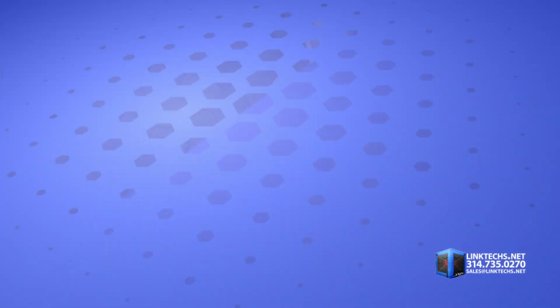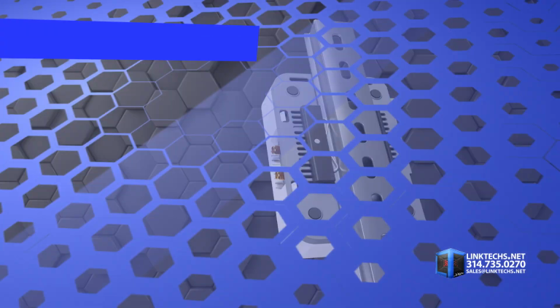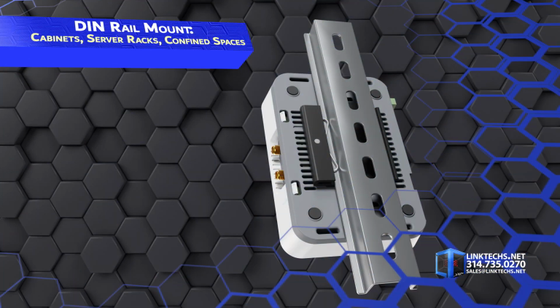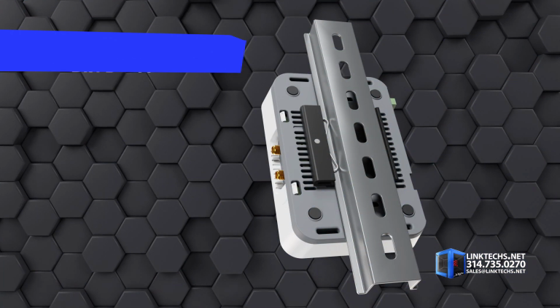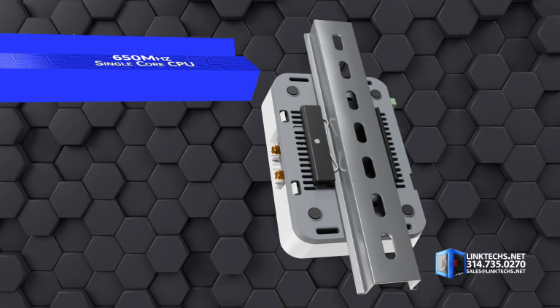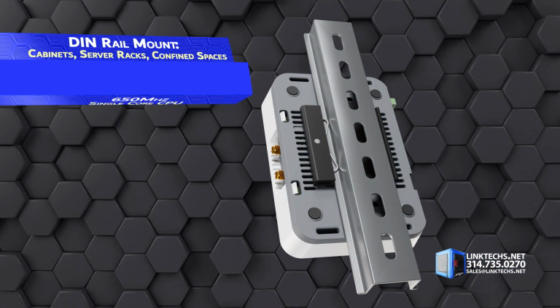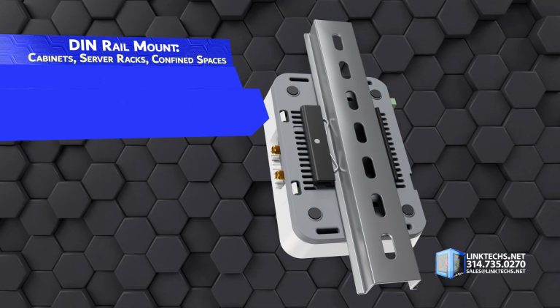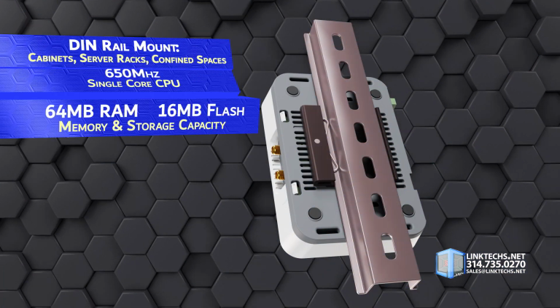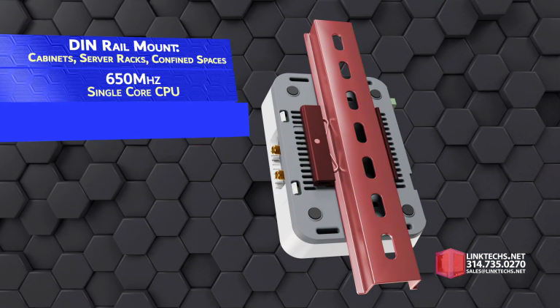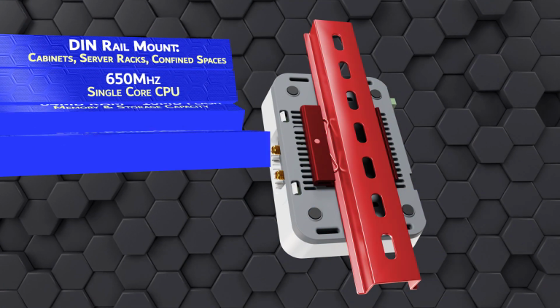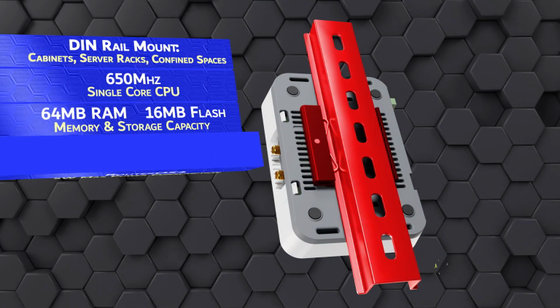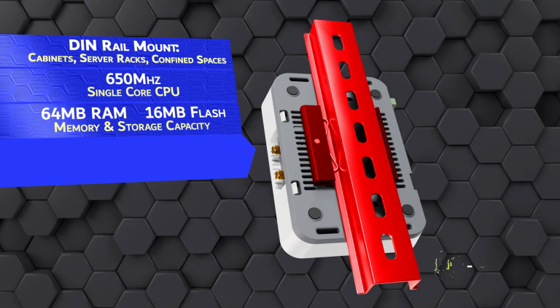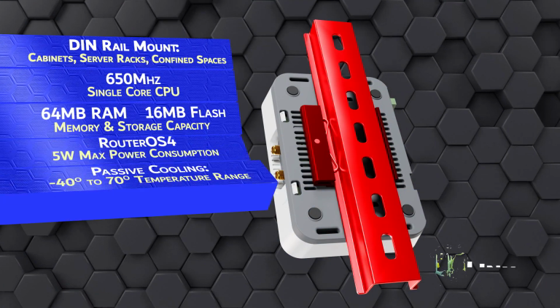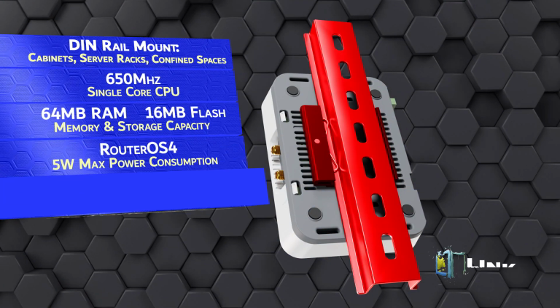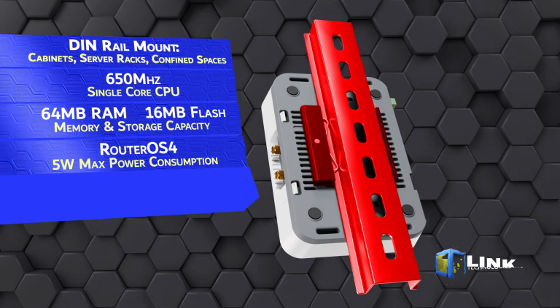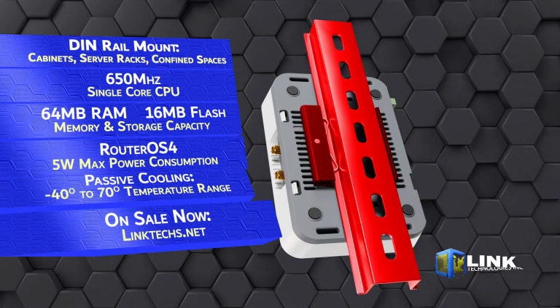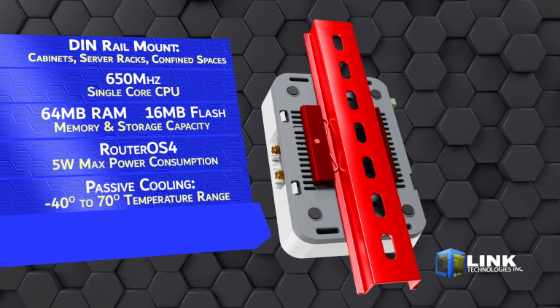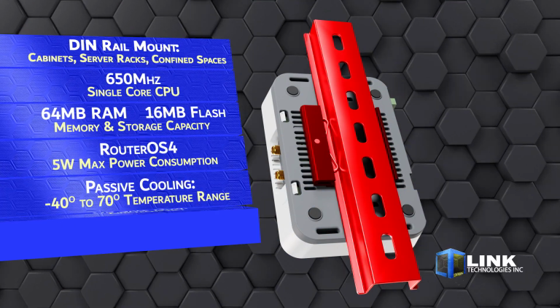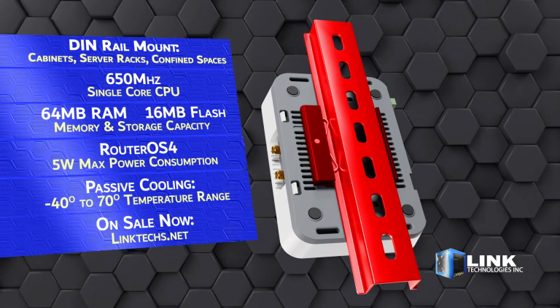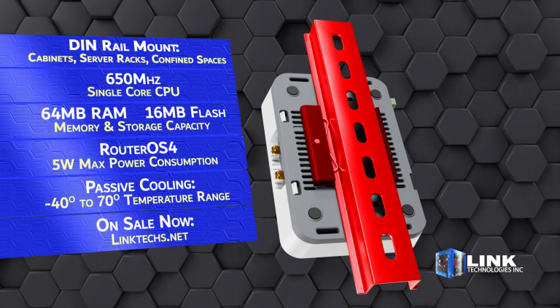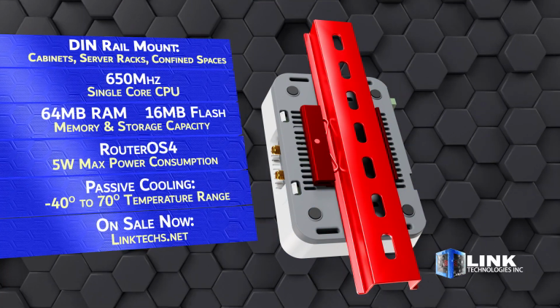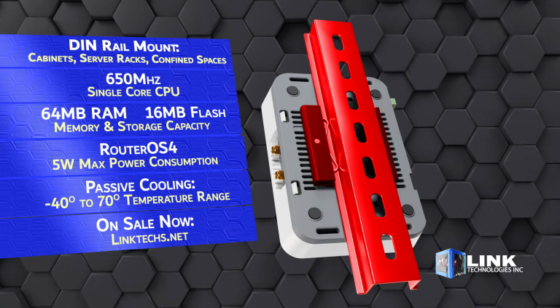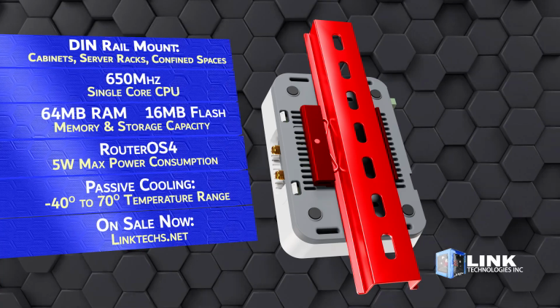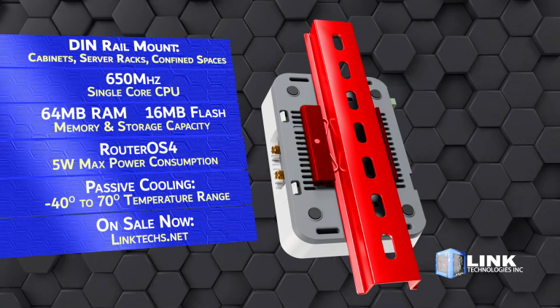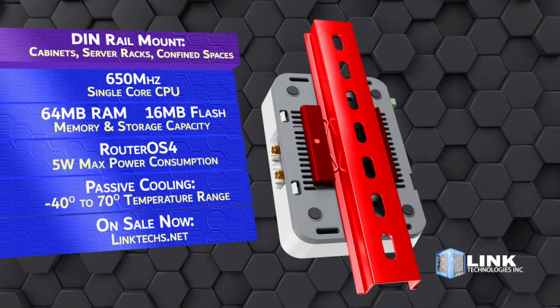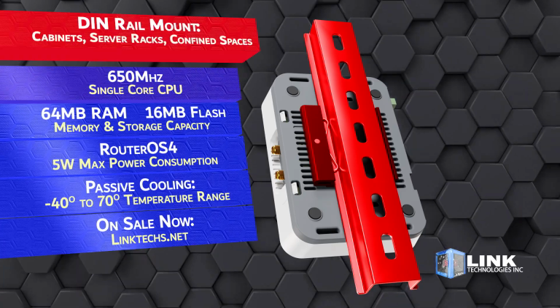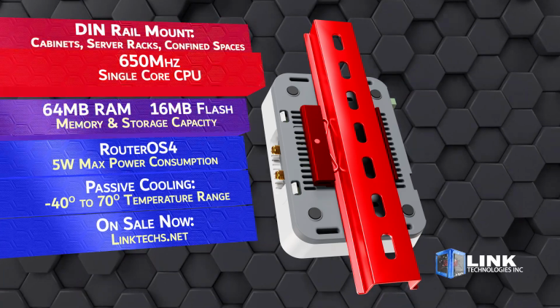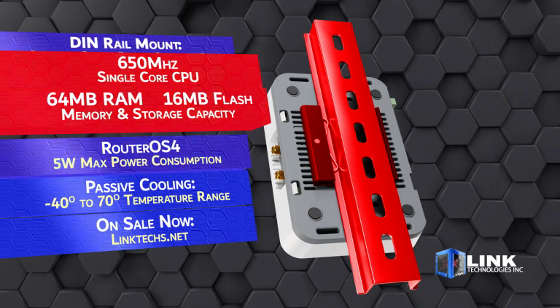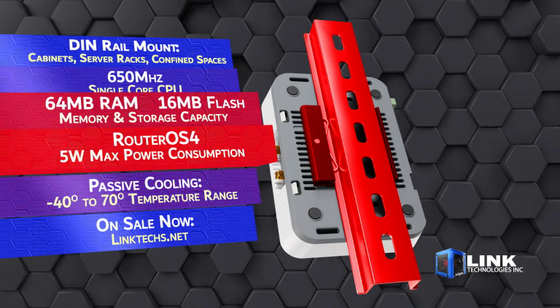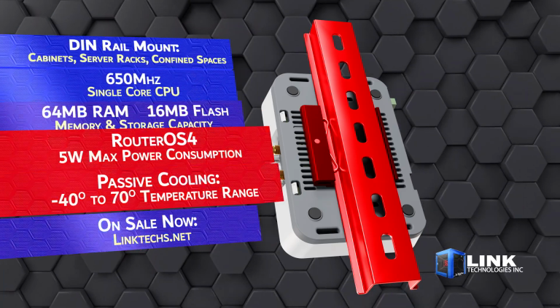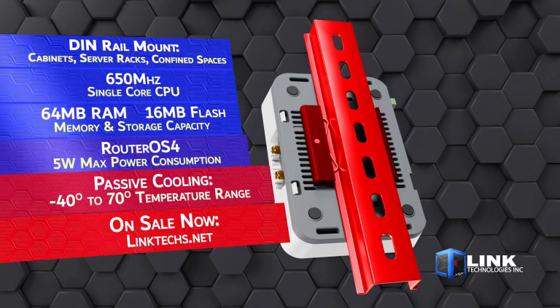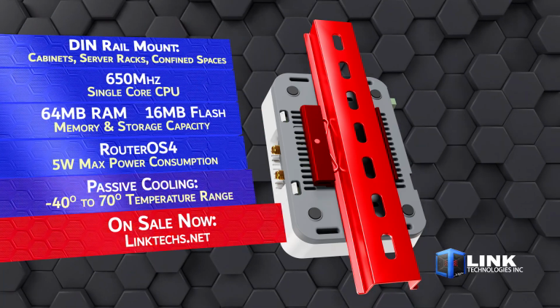You also get this industry standard DIN rail for mounting in an outdoor networking cabinet, server racks, or other confined spaces.